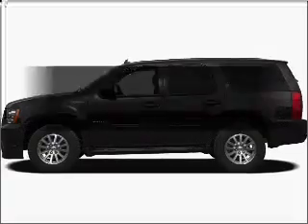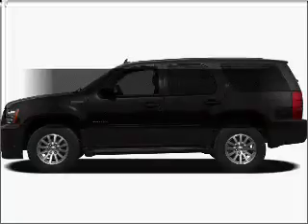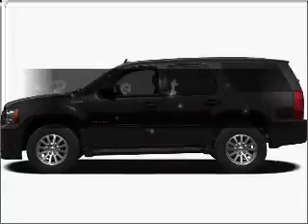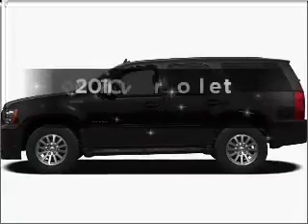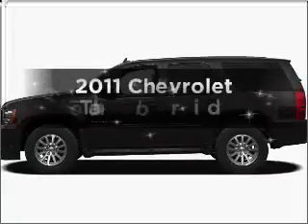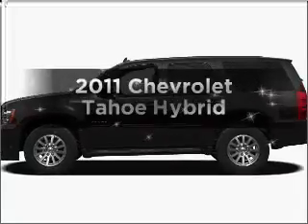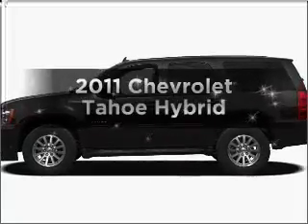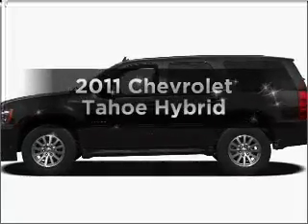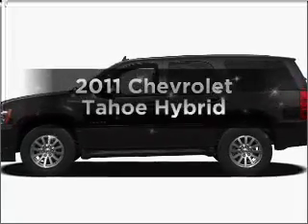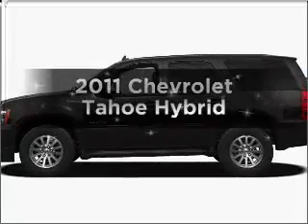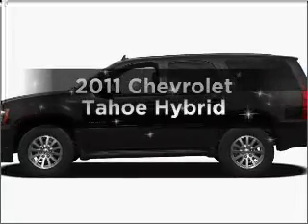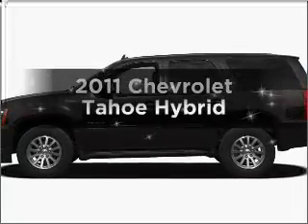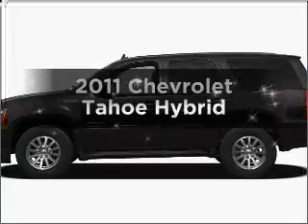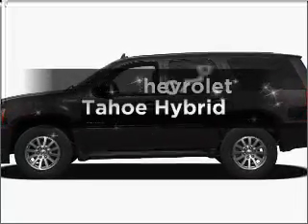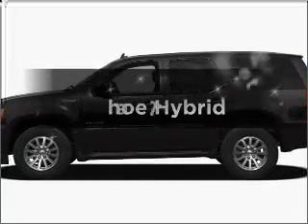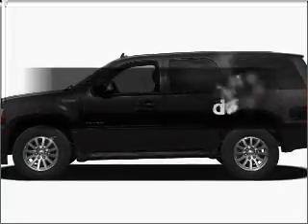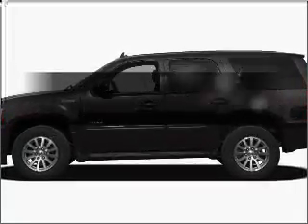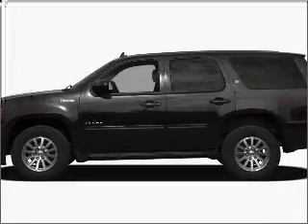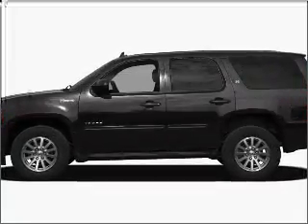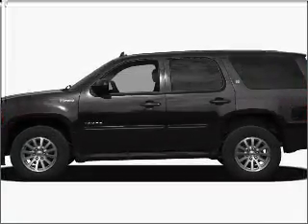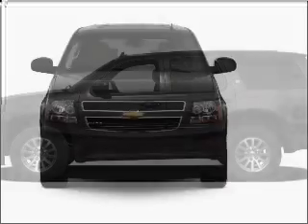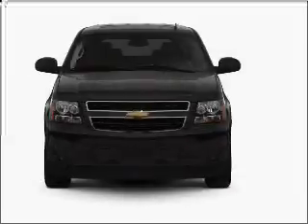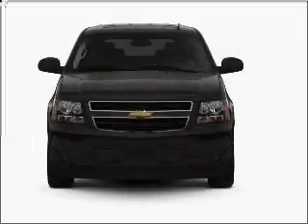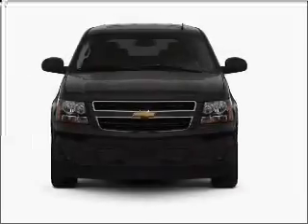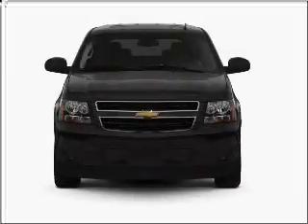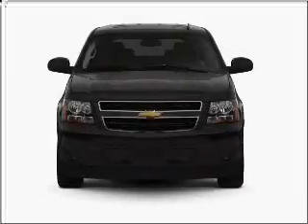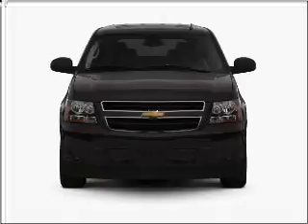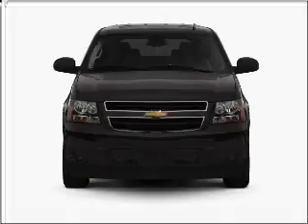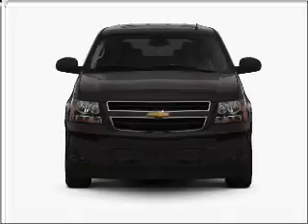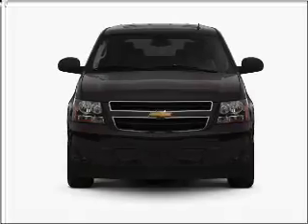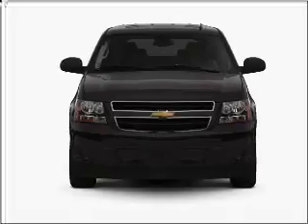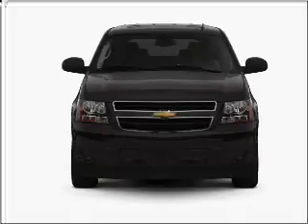Get noticed in this 2011 Chevrolet Tahoe. If you're looking for a first-rate auto, this one could be yours today.